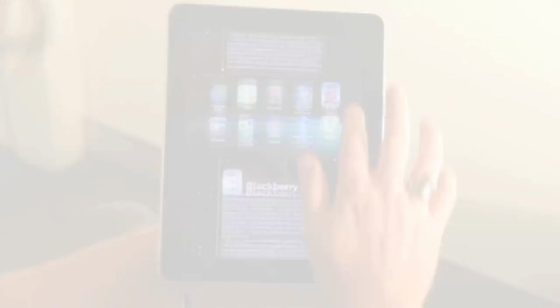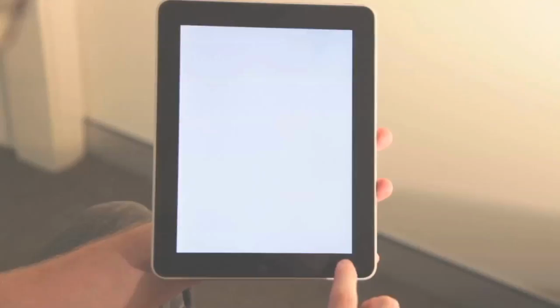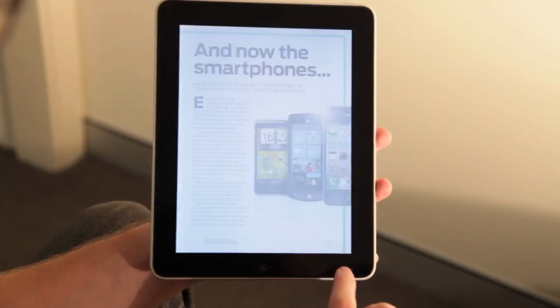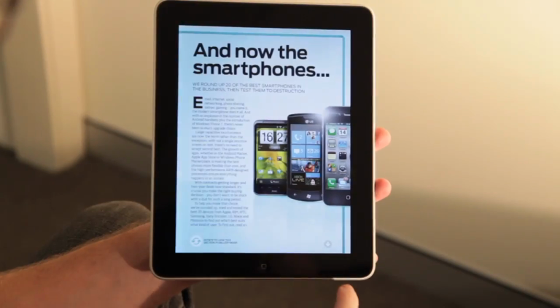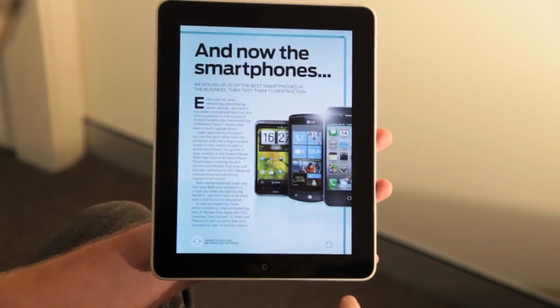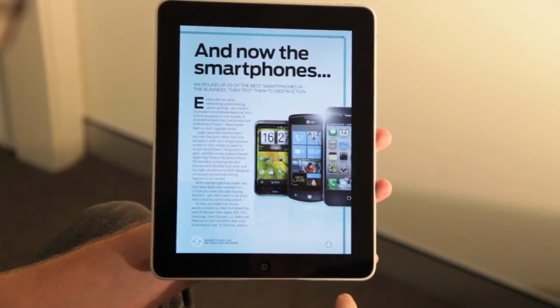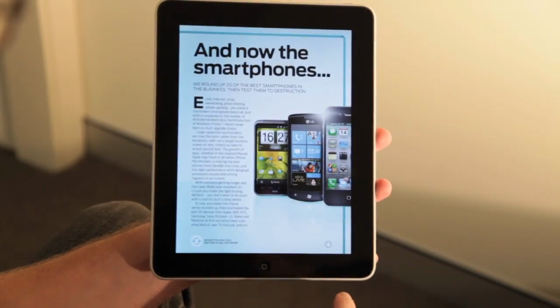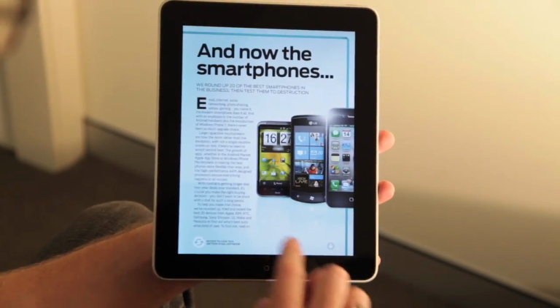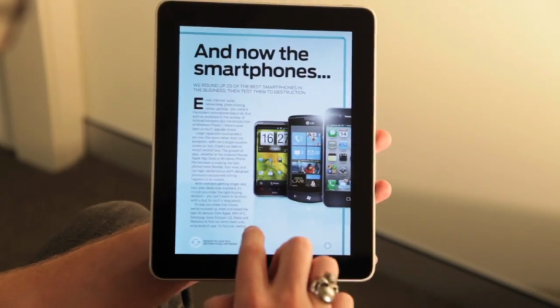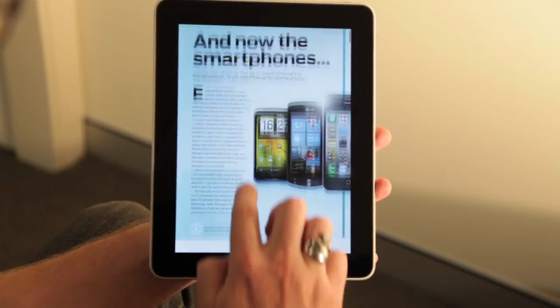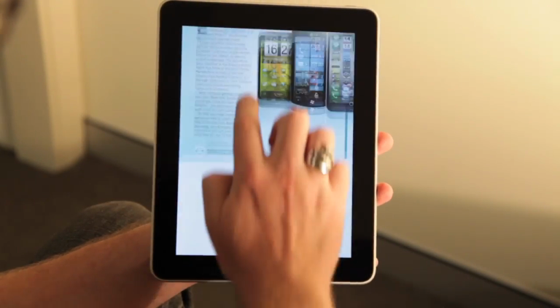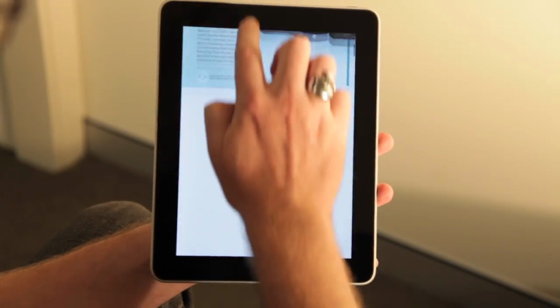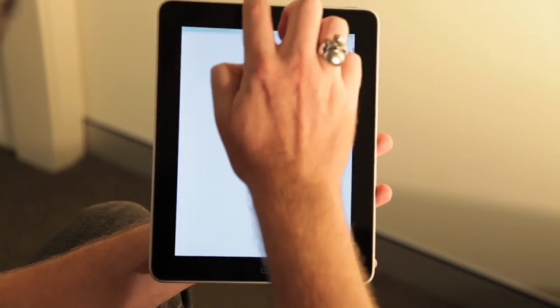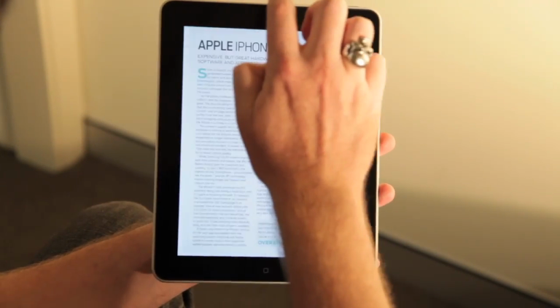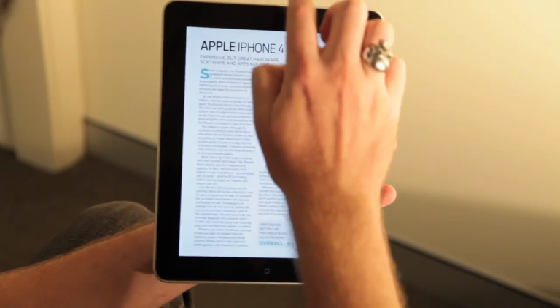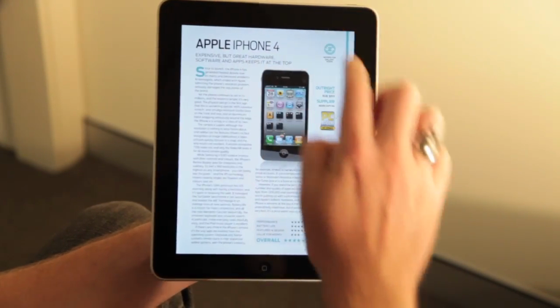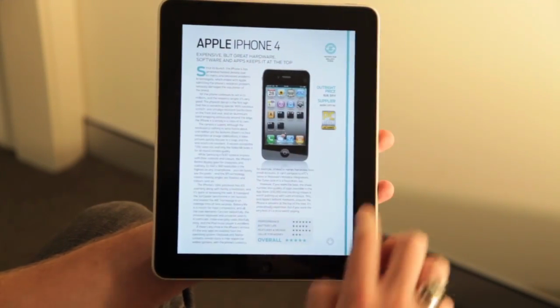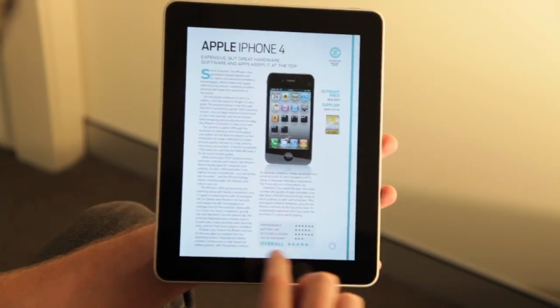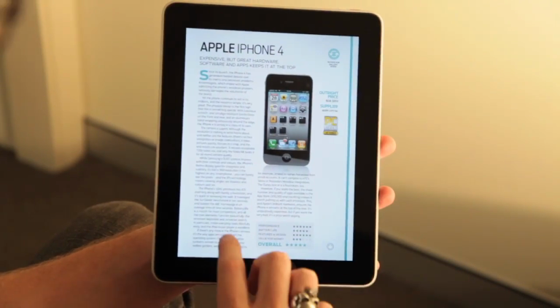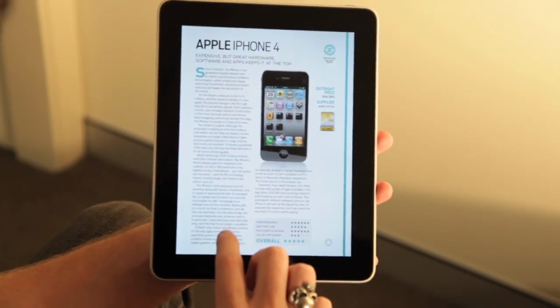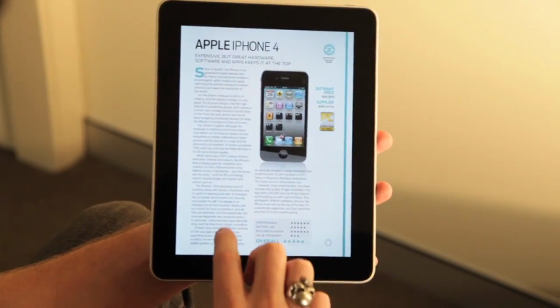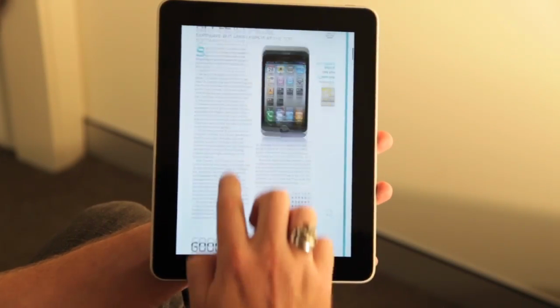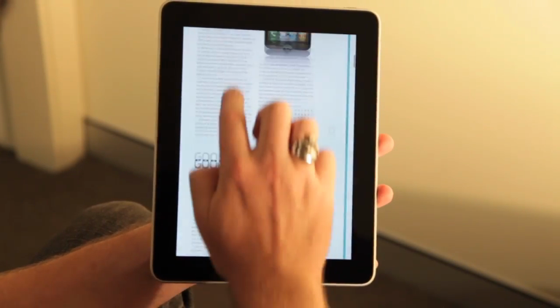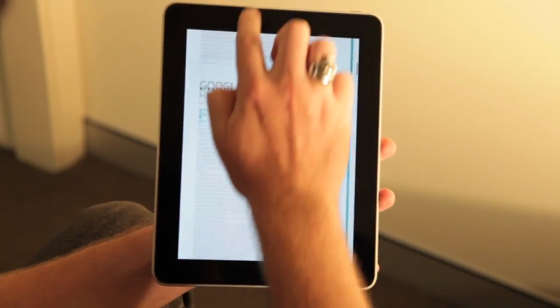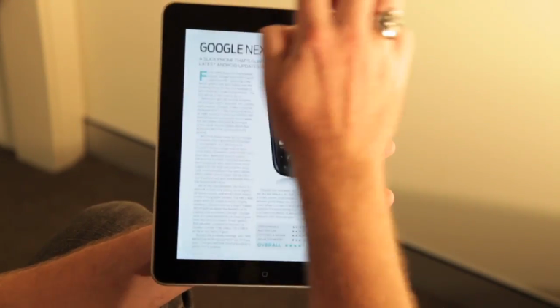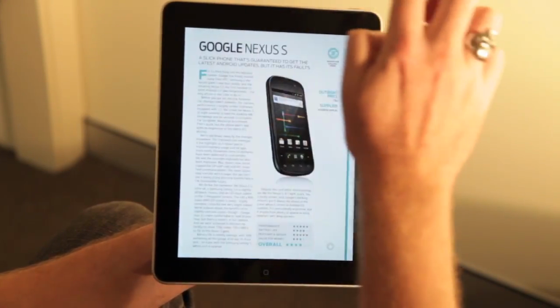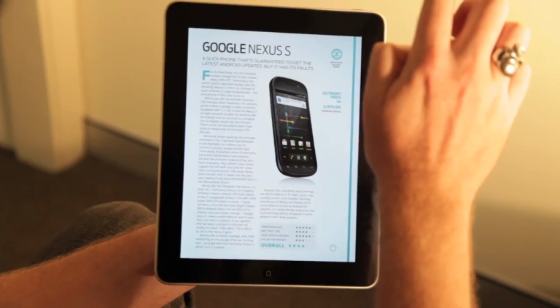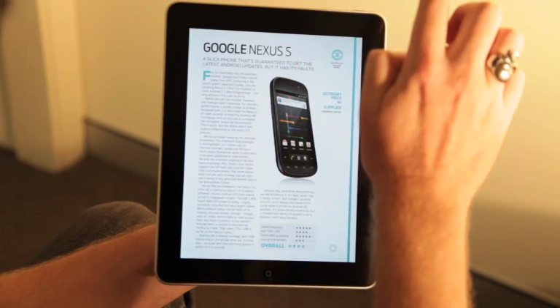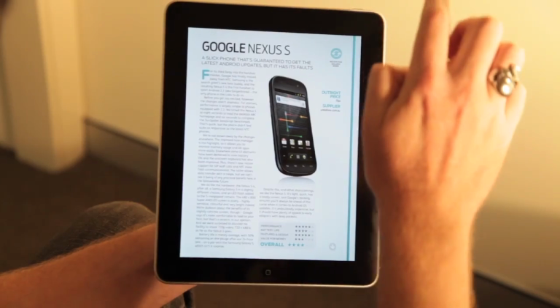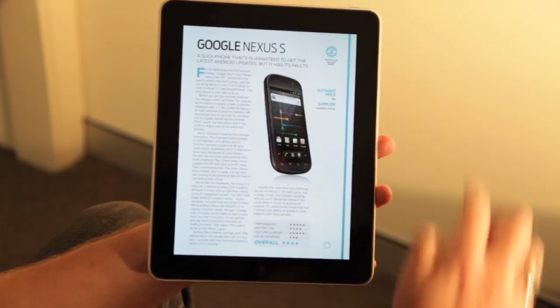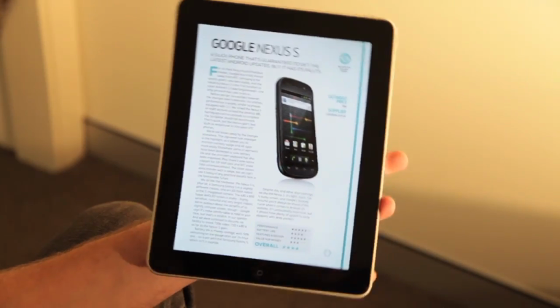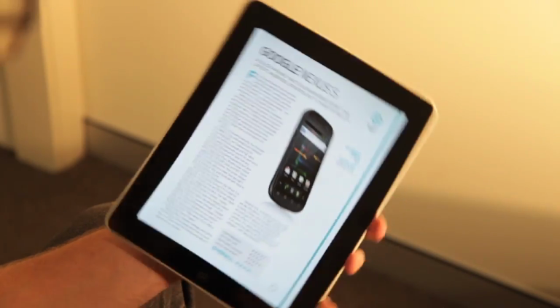We also put 20 smartphones to the test. Remember to turn into landscape mode for our exclusive gallery.